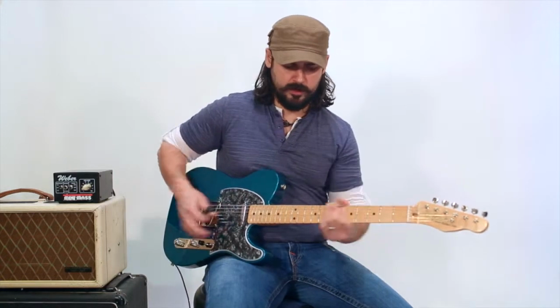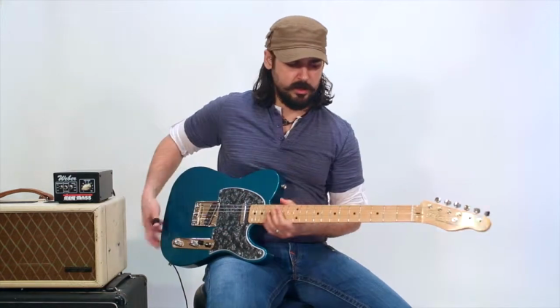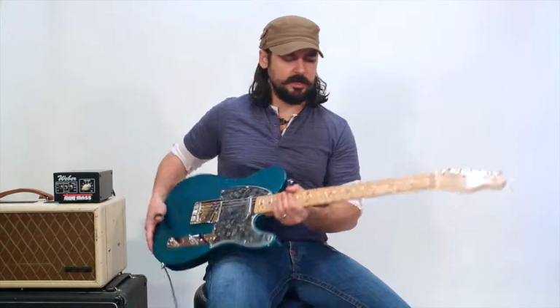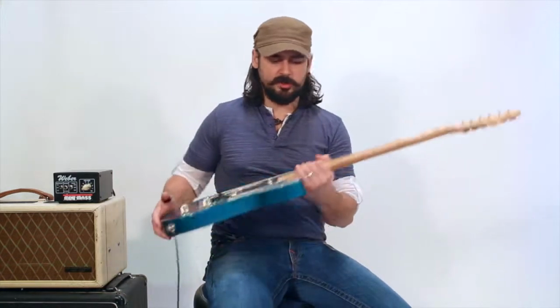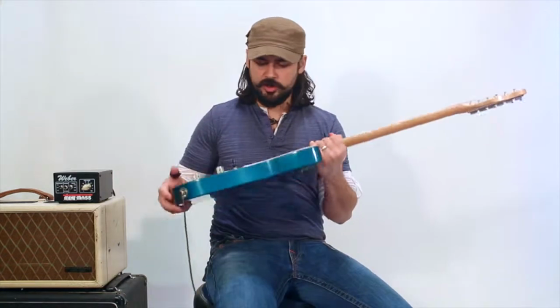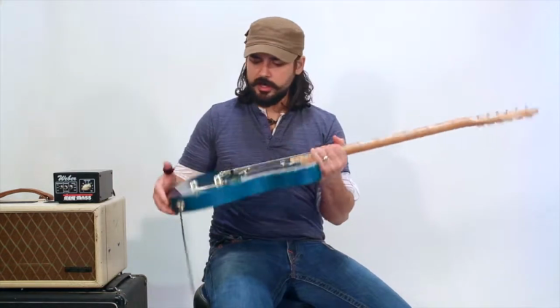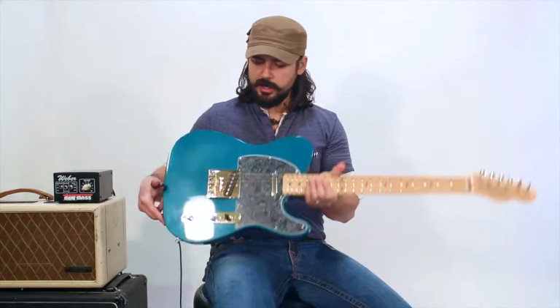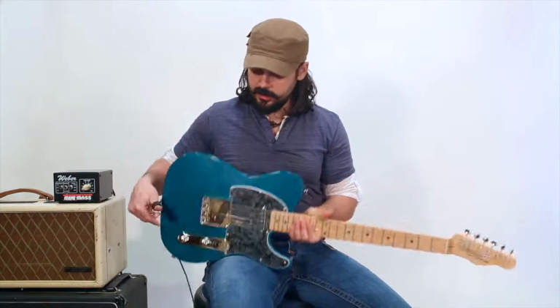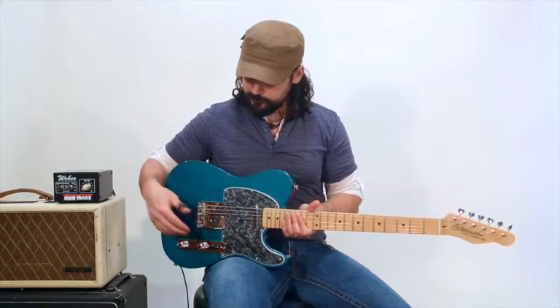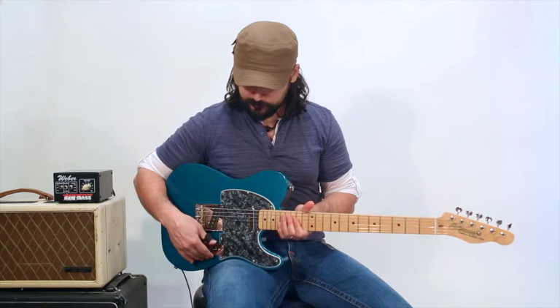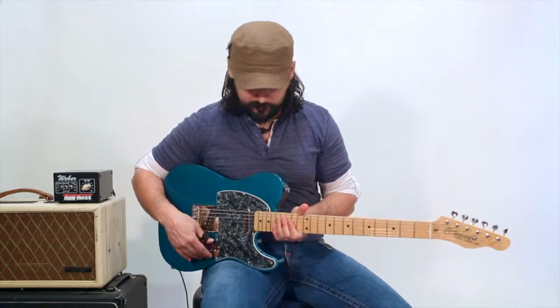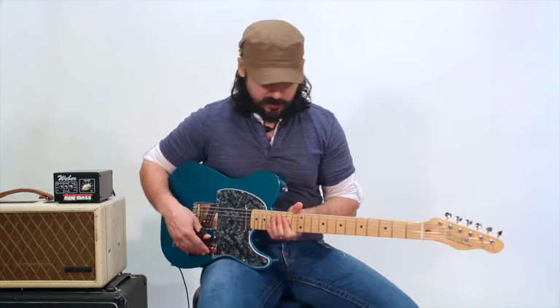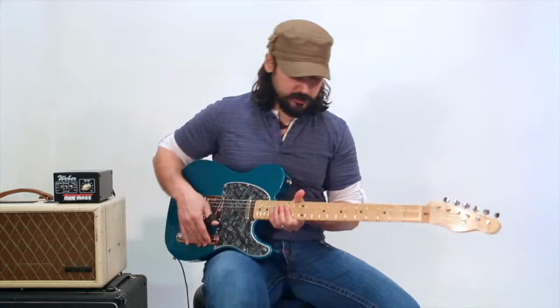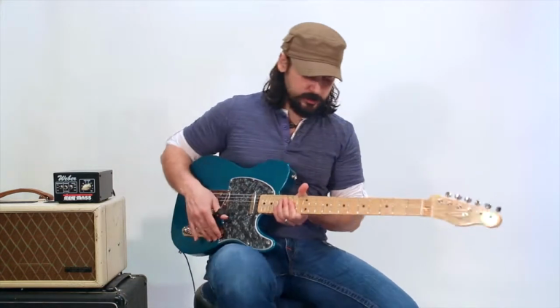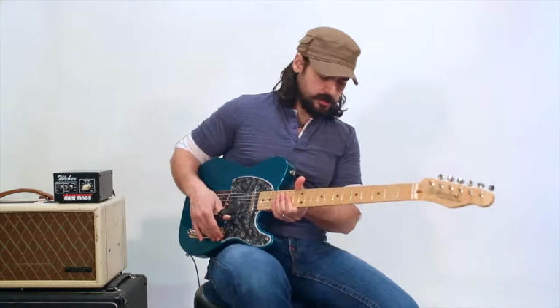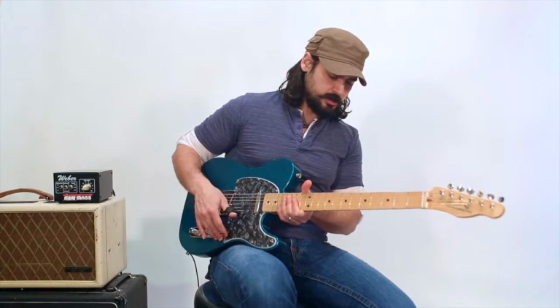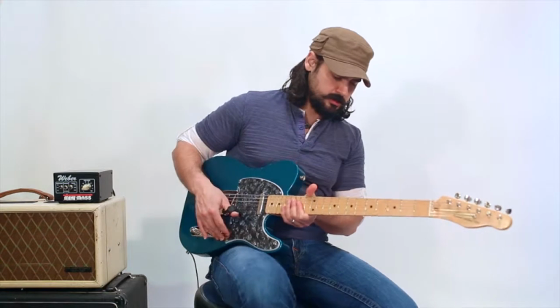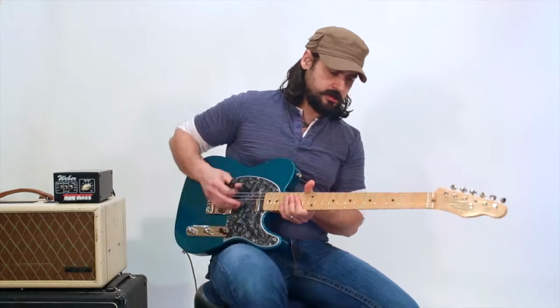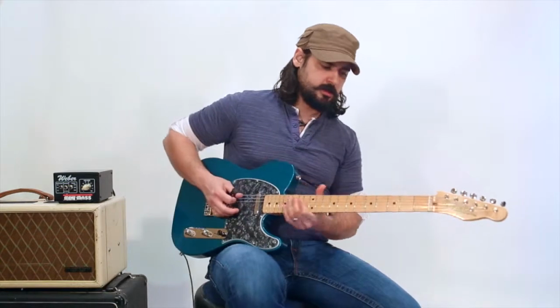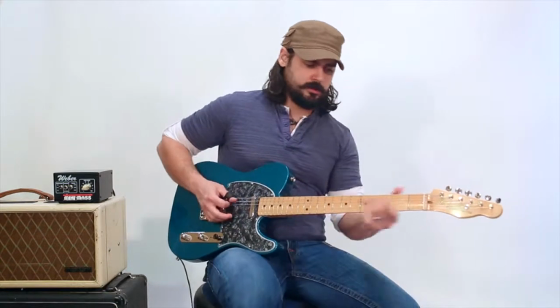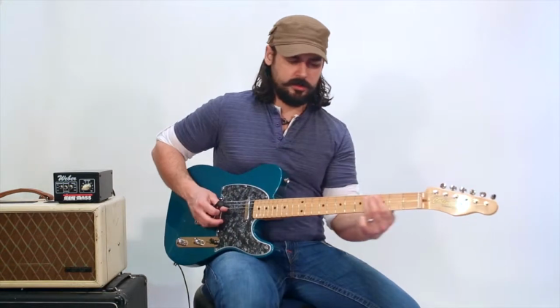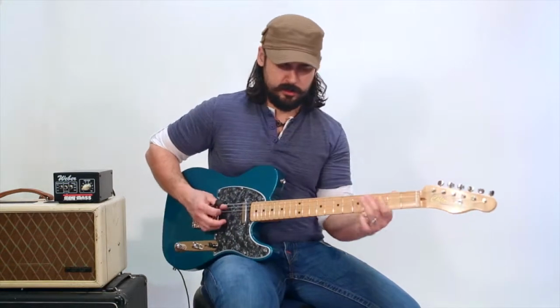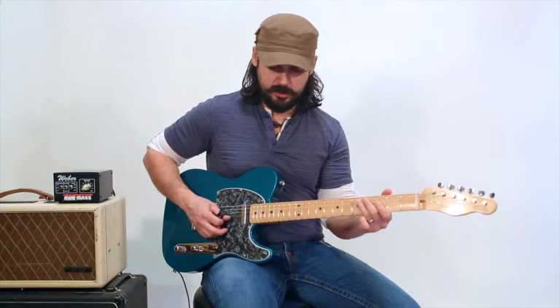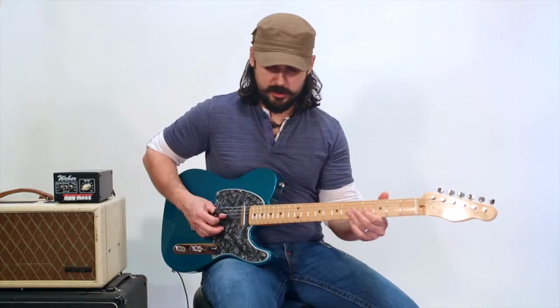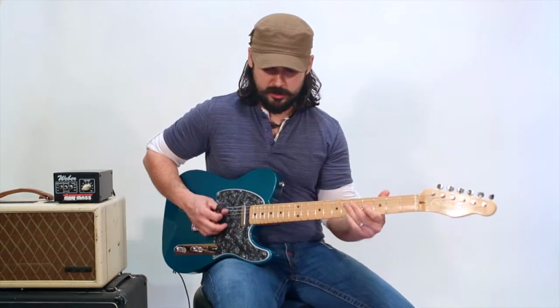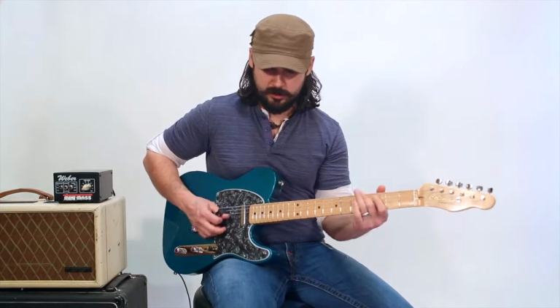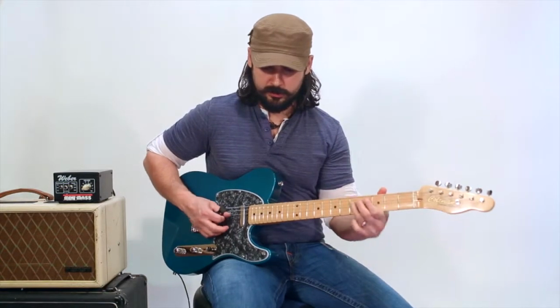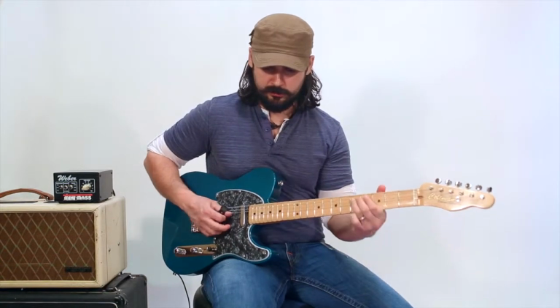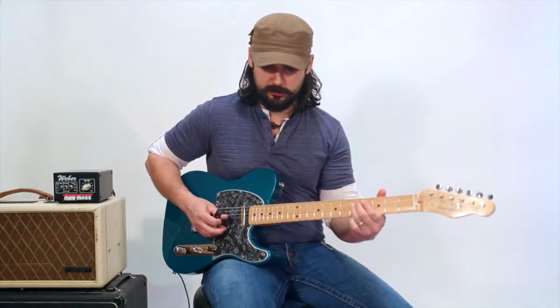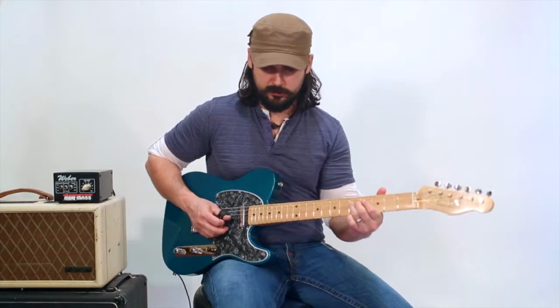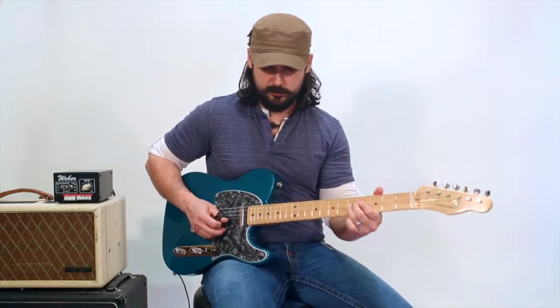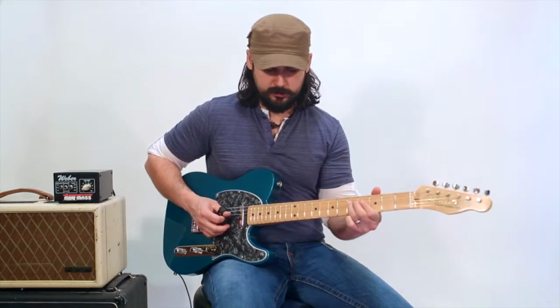It's got a nice chunky neck on it. Feels really good.